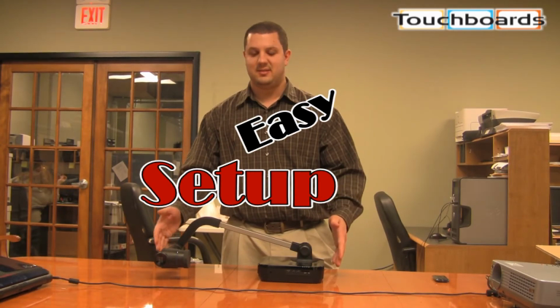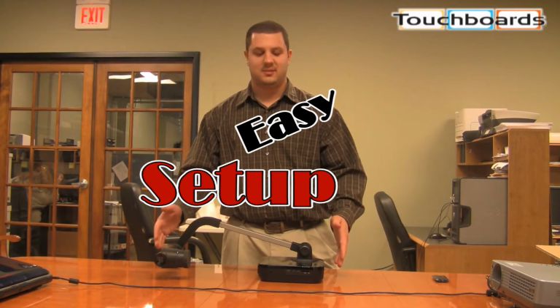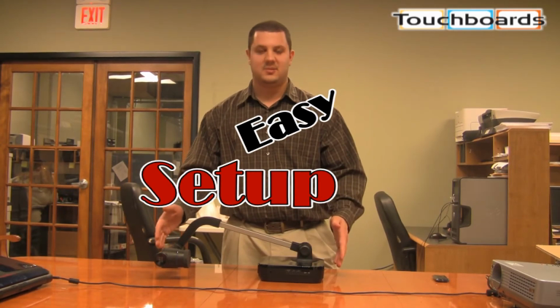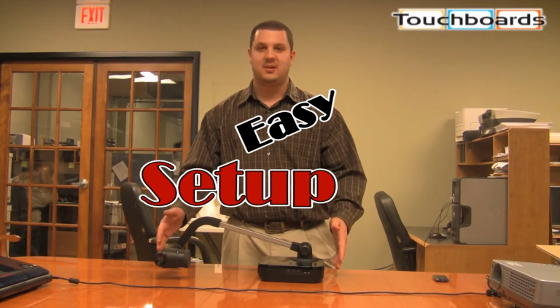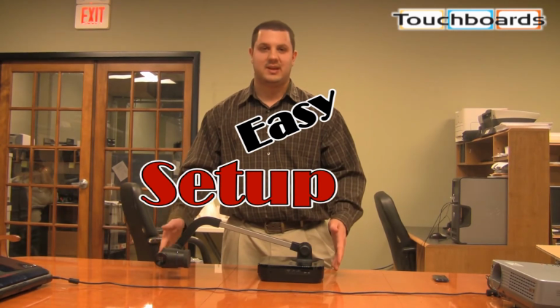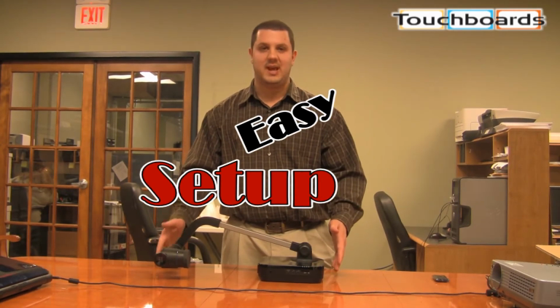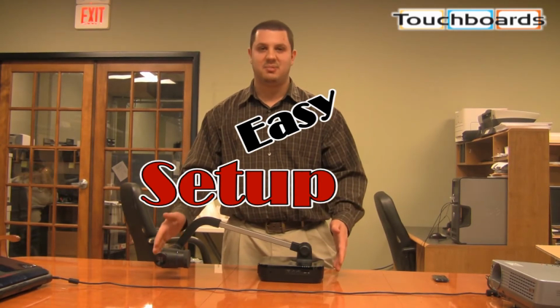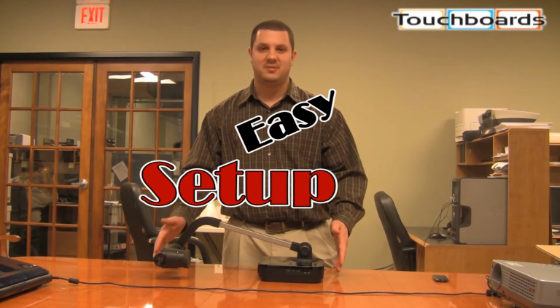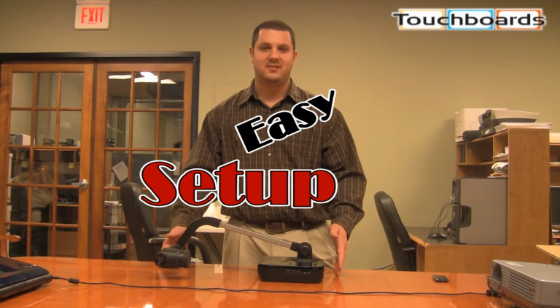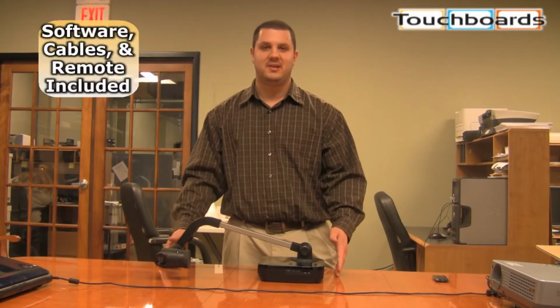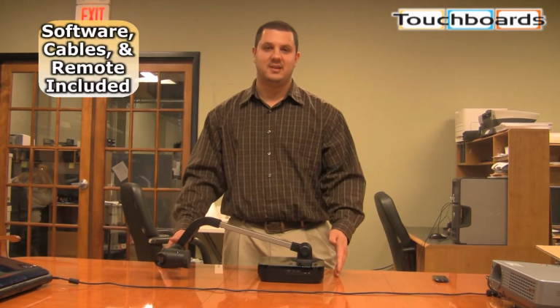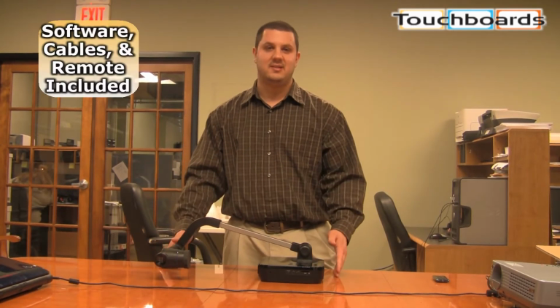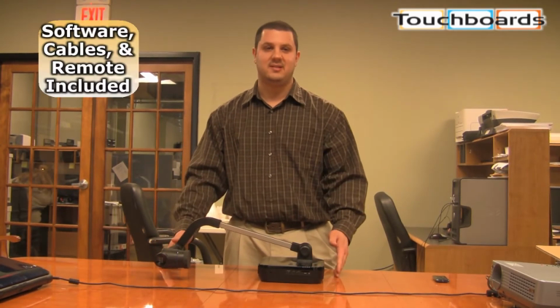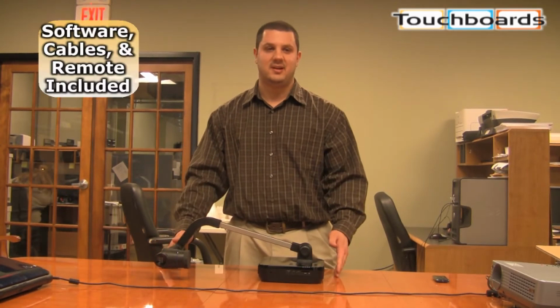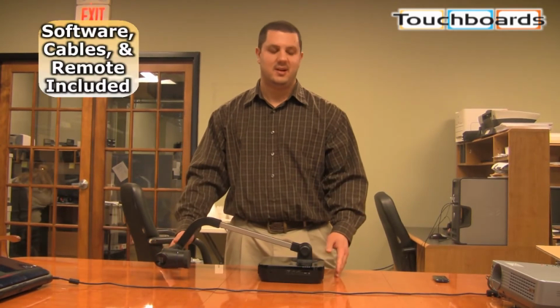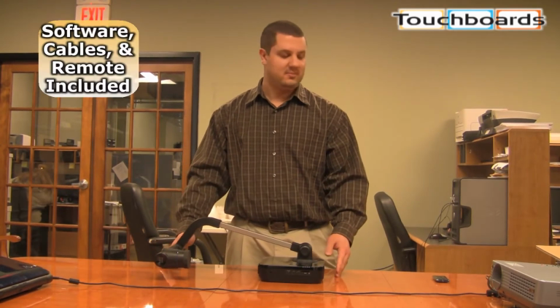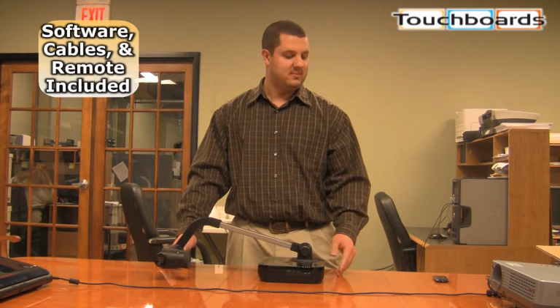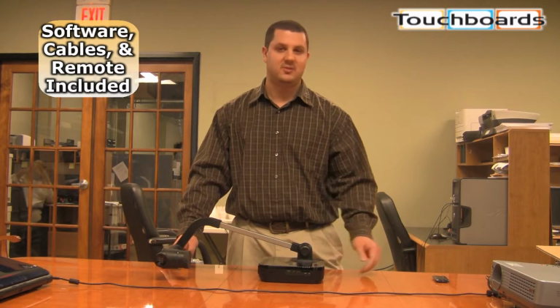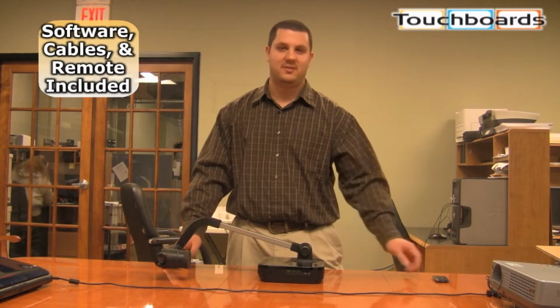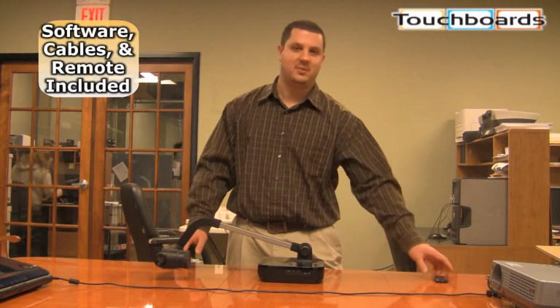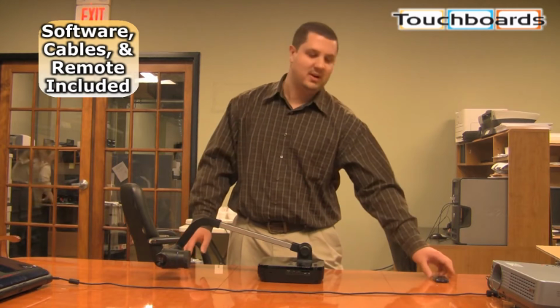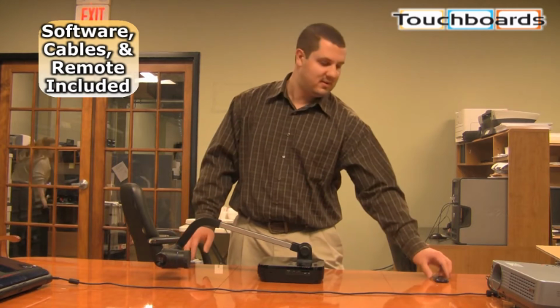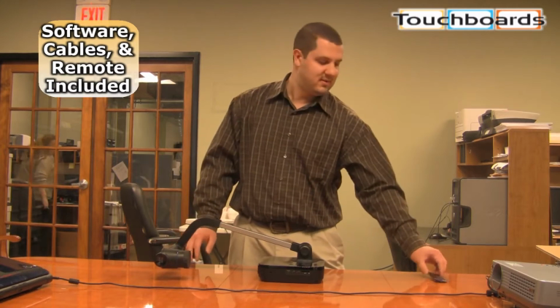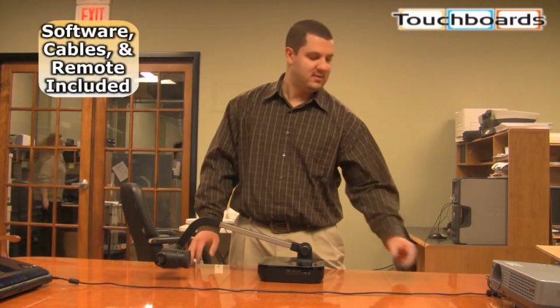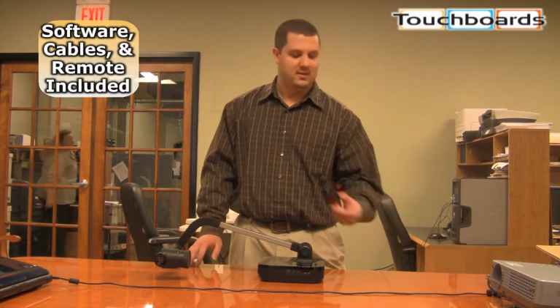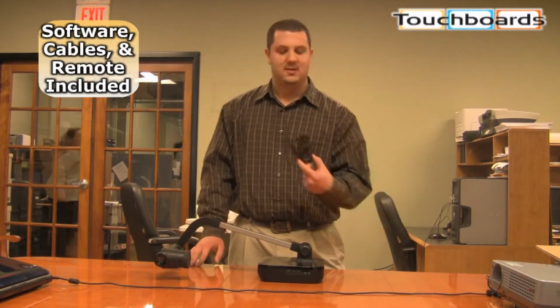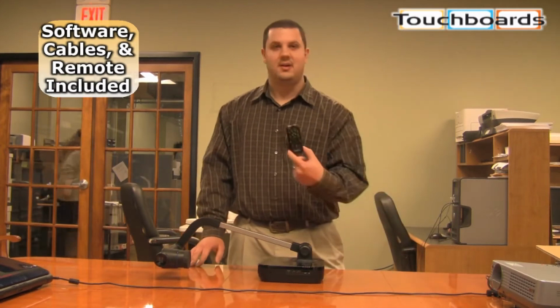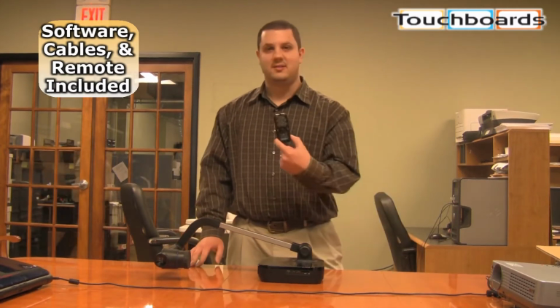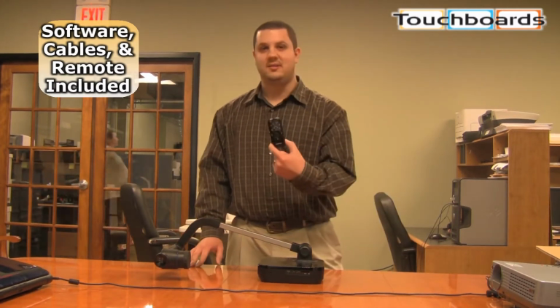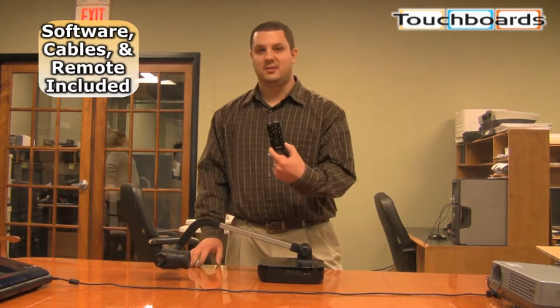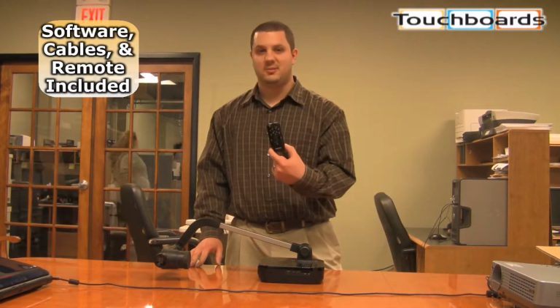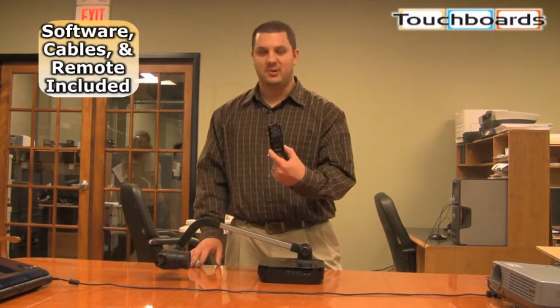It comes with all the cables, everything you need to set it up, software, and this neat little remote.